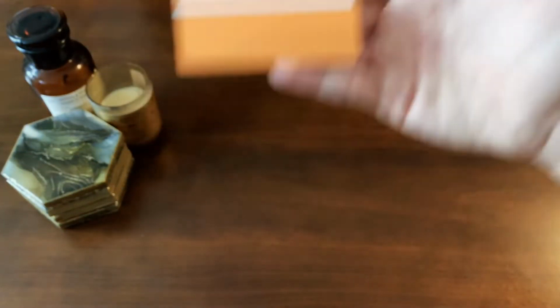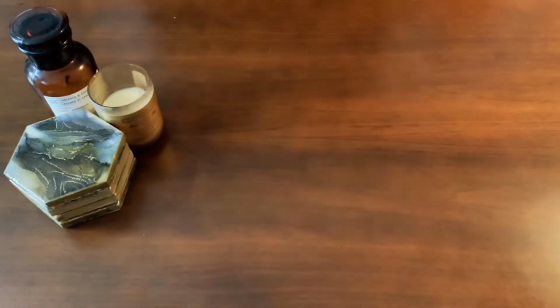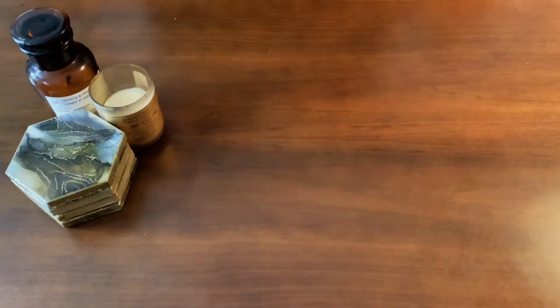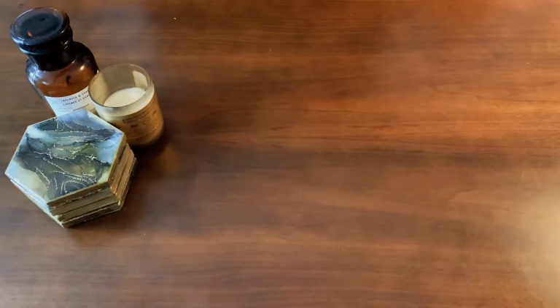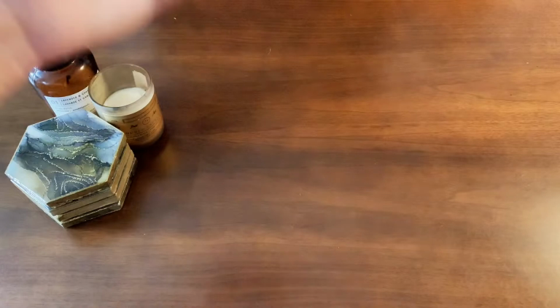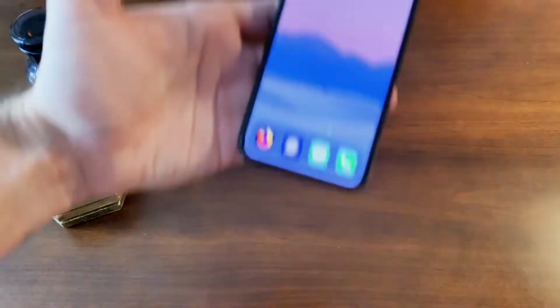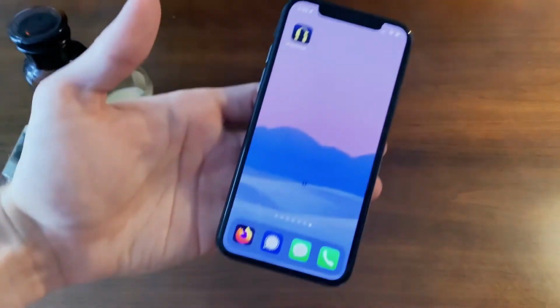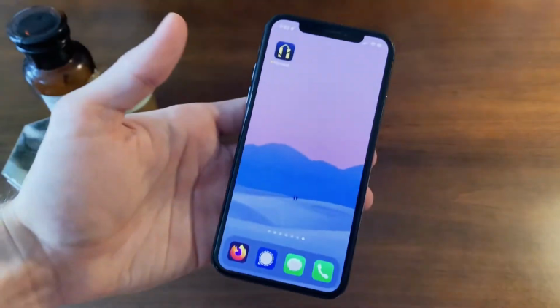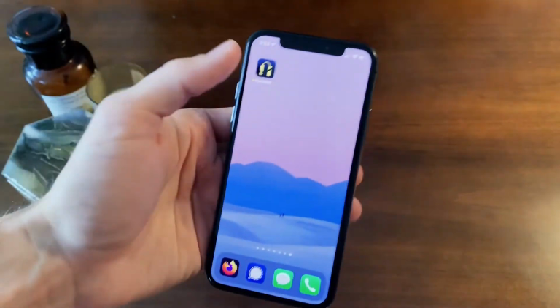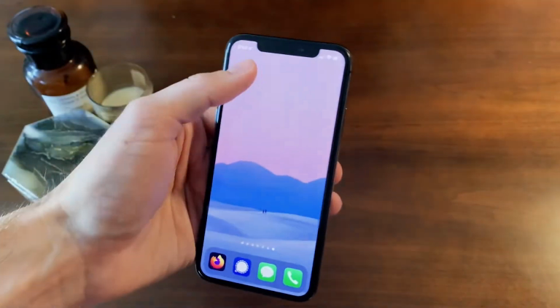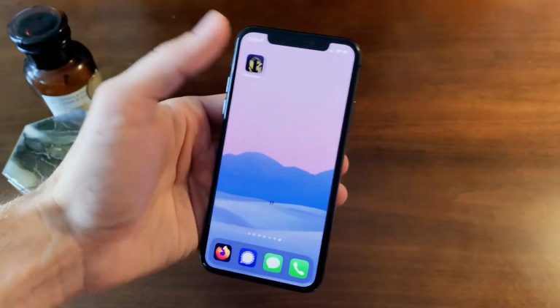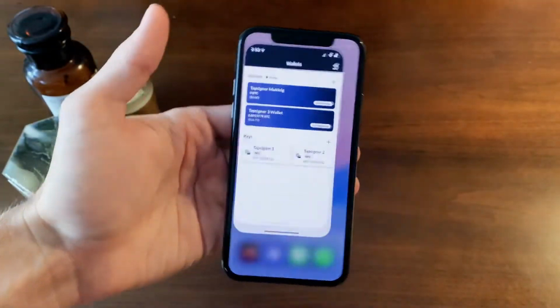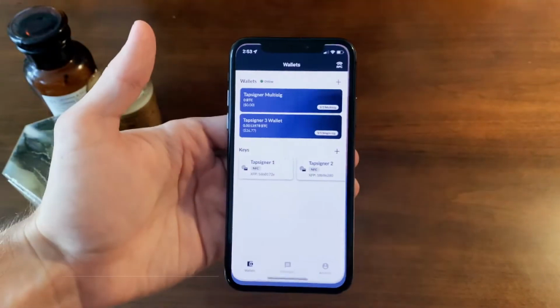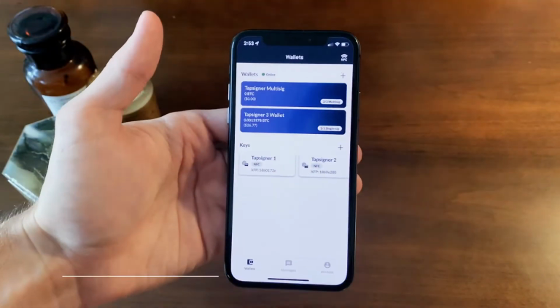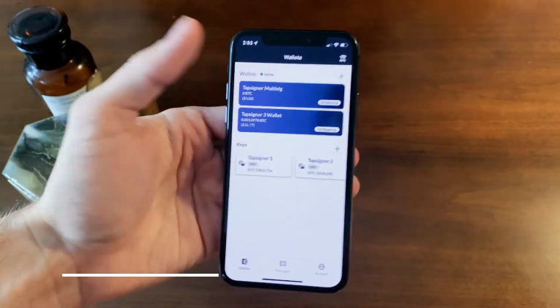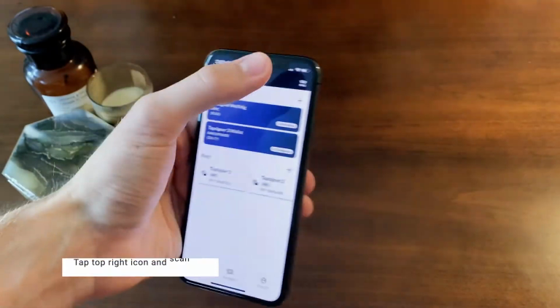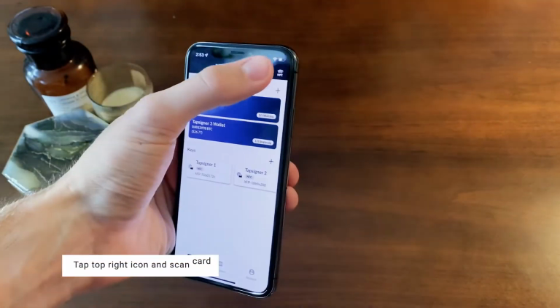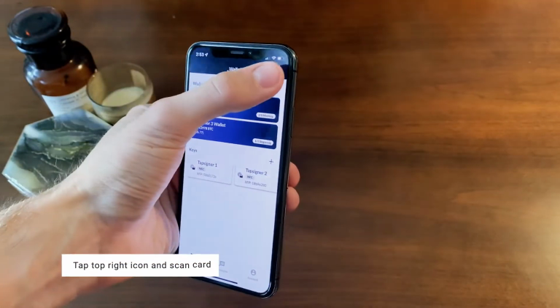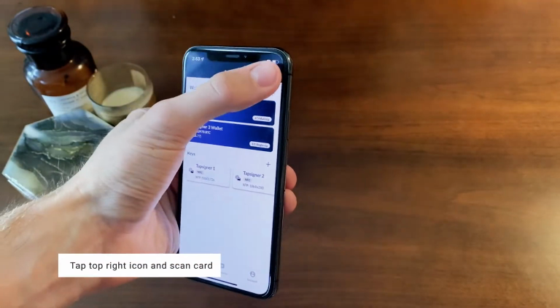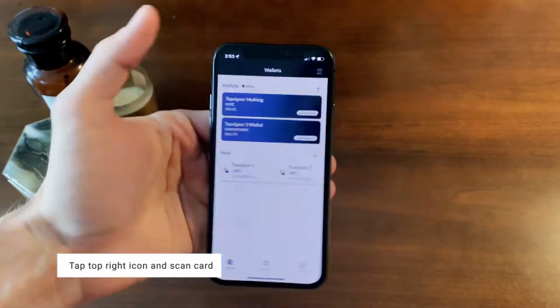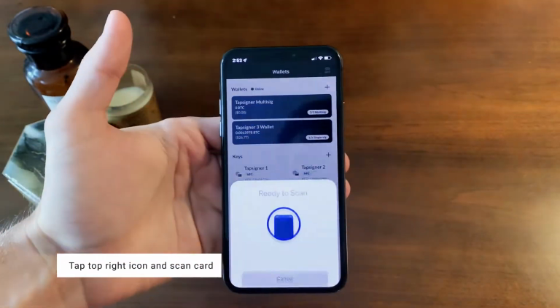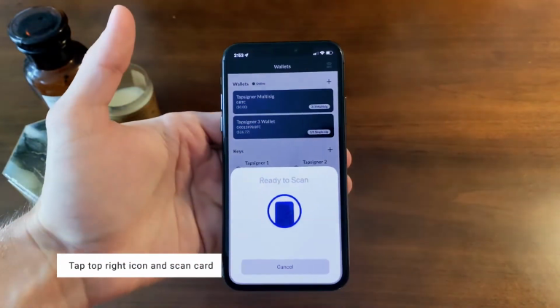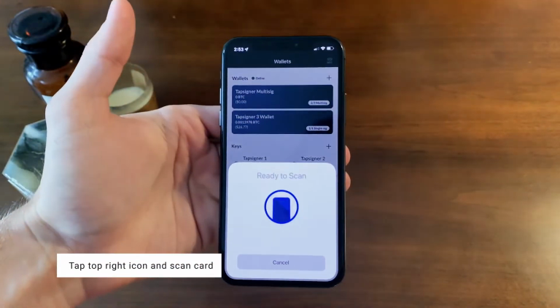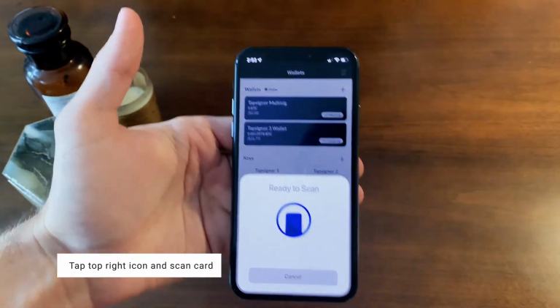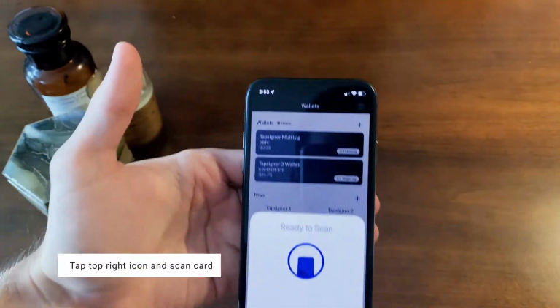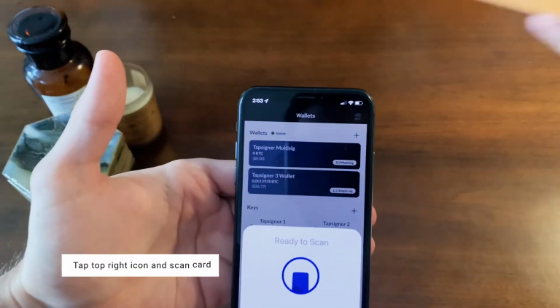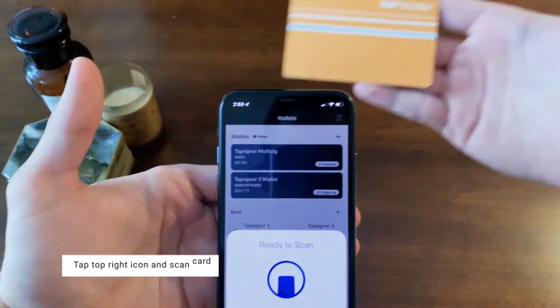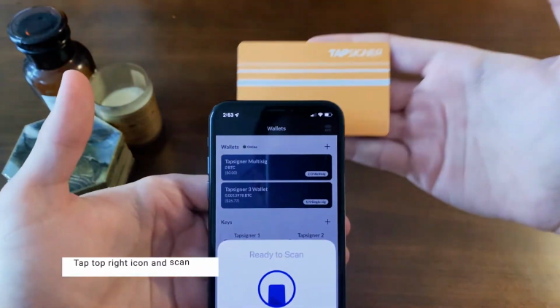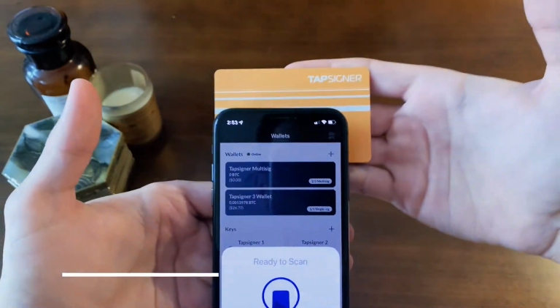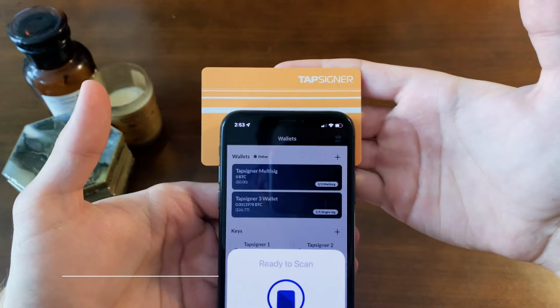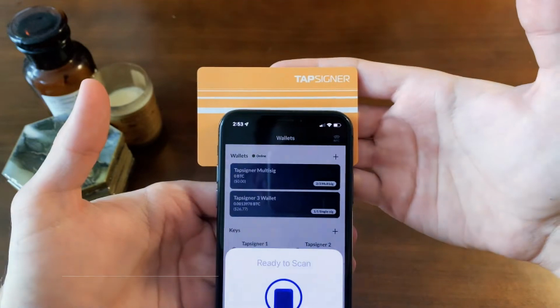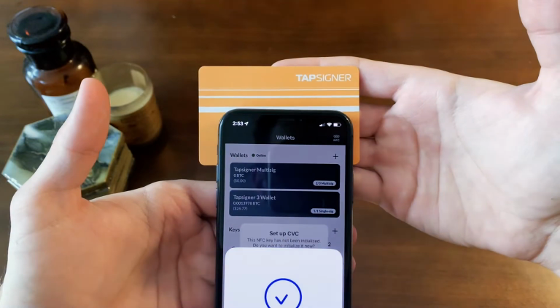First, you're going to want to open up your Nunchuk app and click the icon in the top right corner. Allow the app to scan your TapSigner to begin setup.